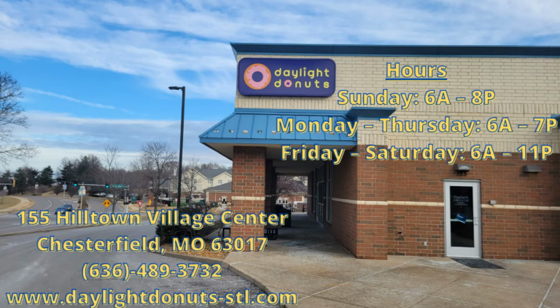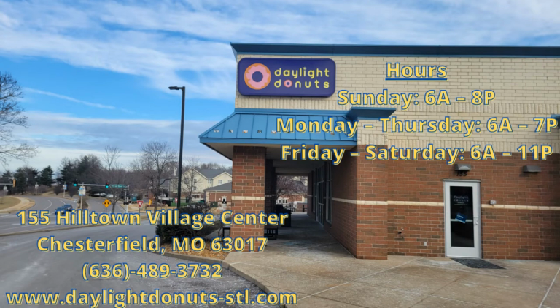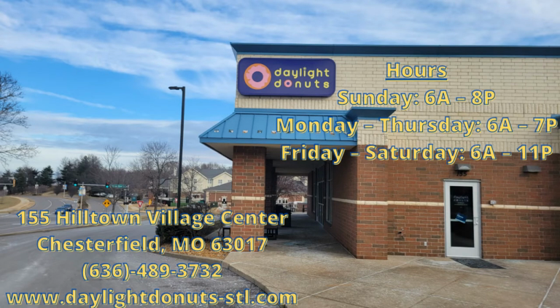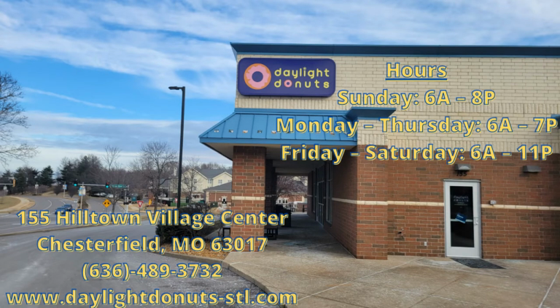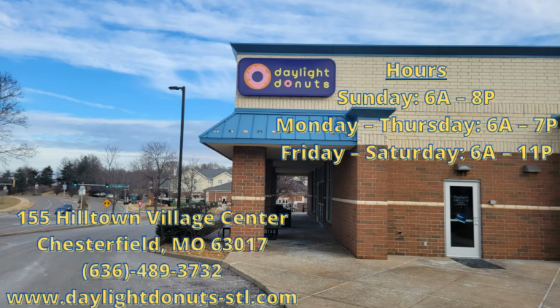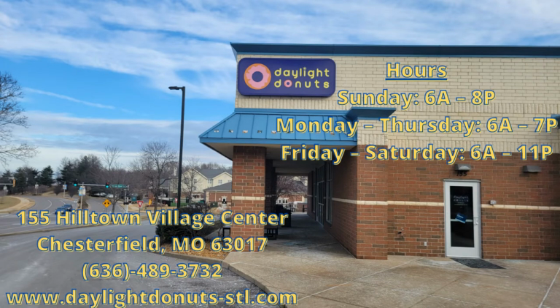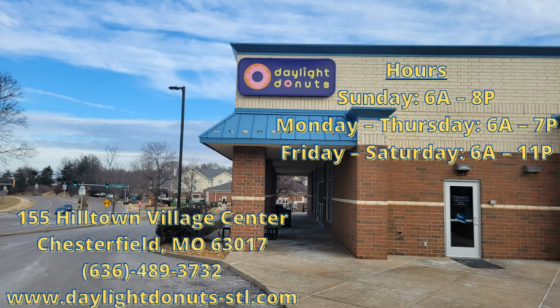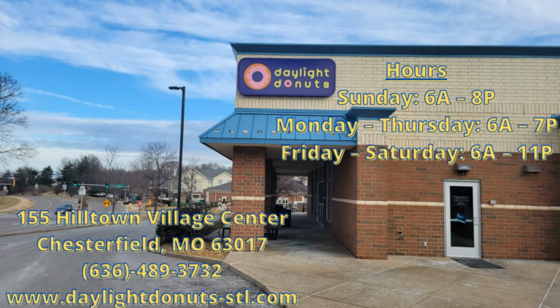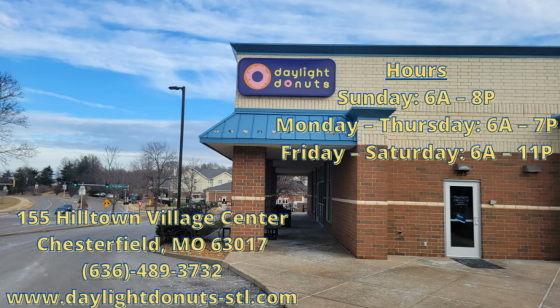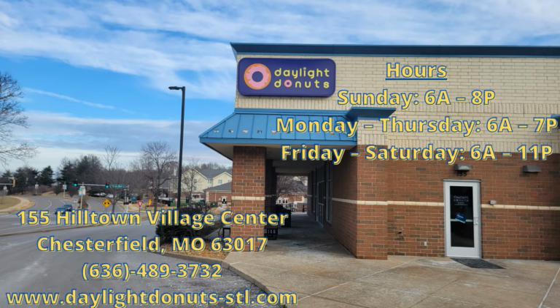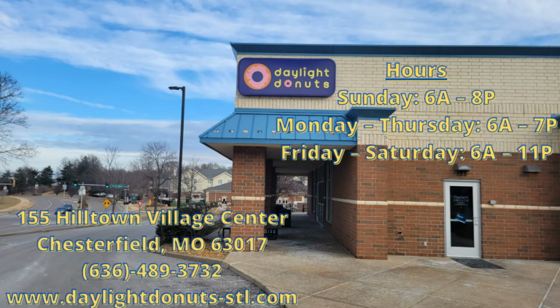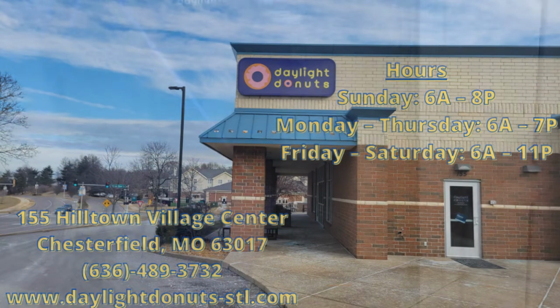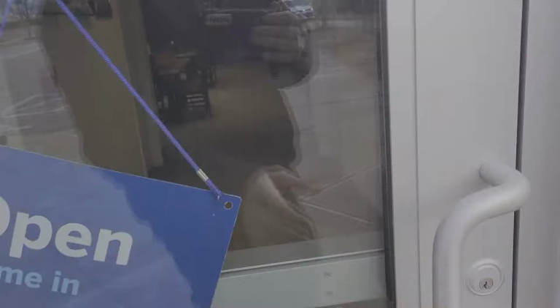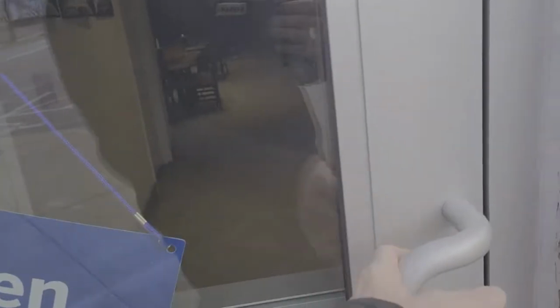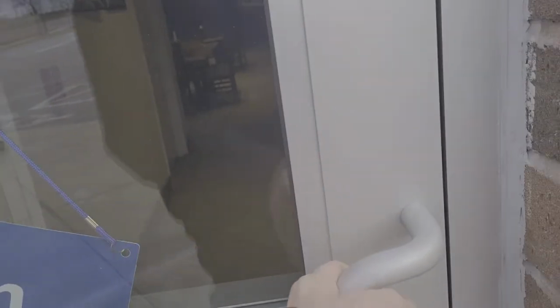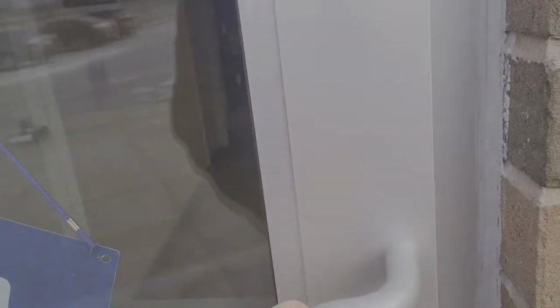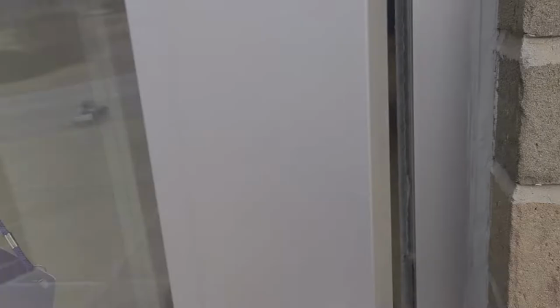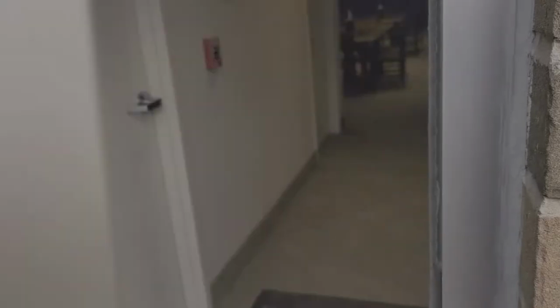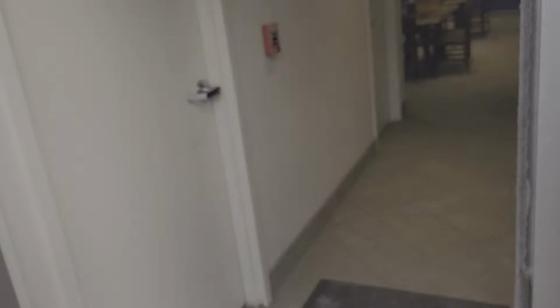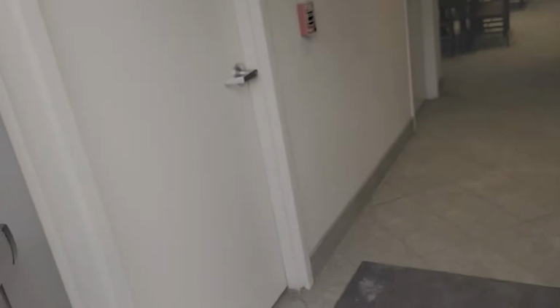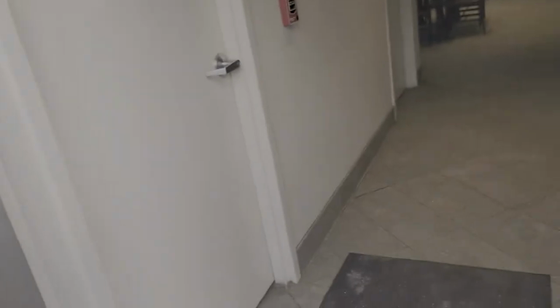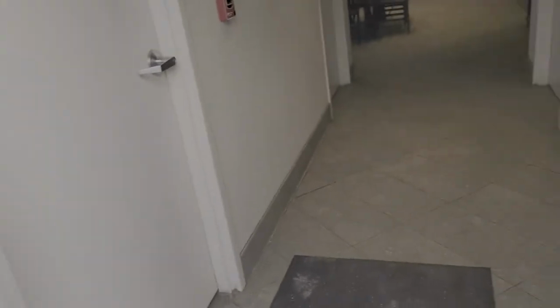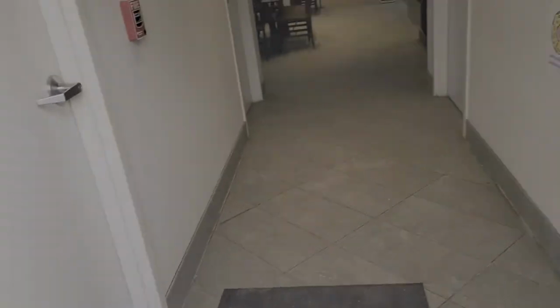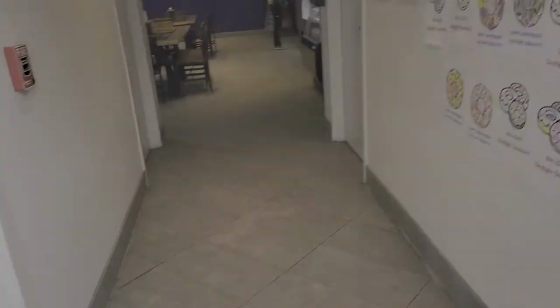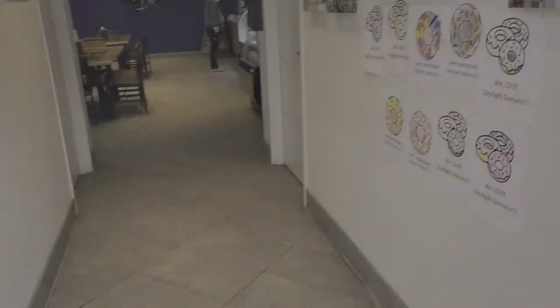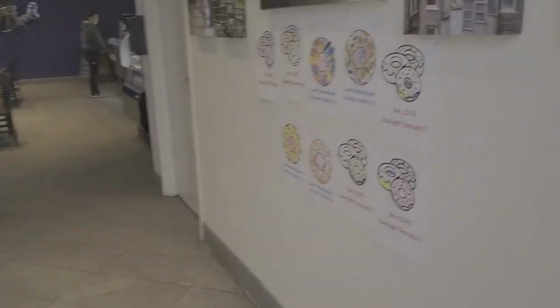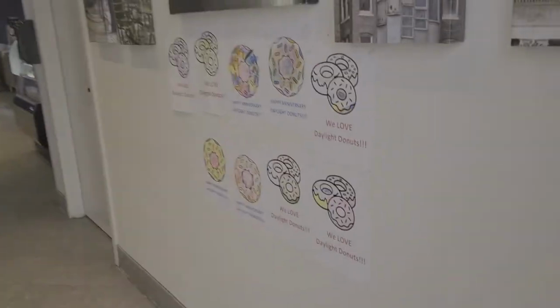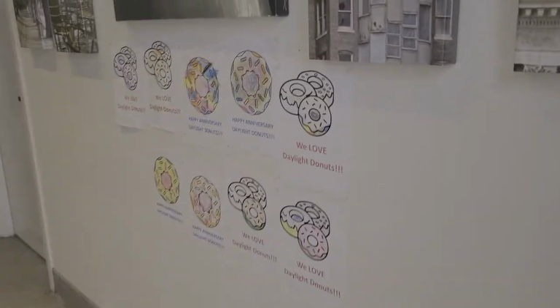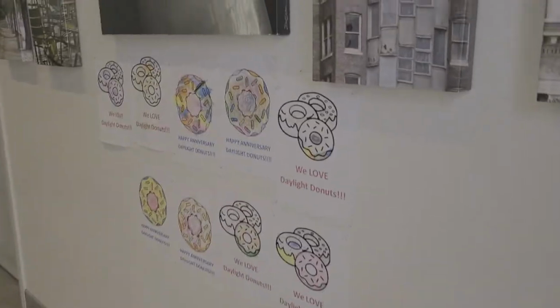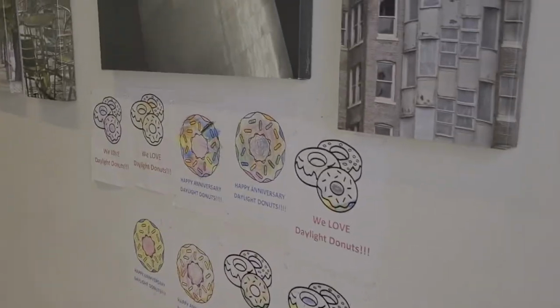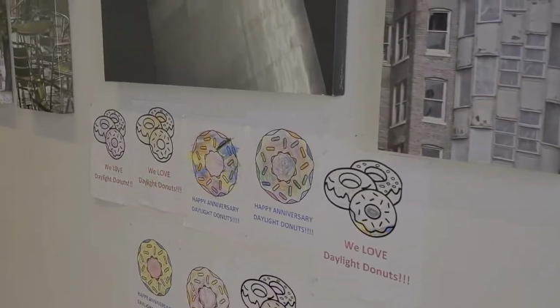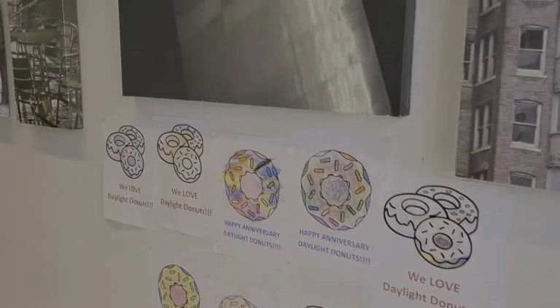Good morning, St. Louis! Welcome to another stop on the SDL Donut Tour.